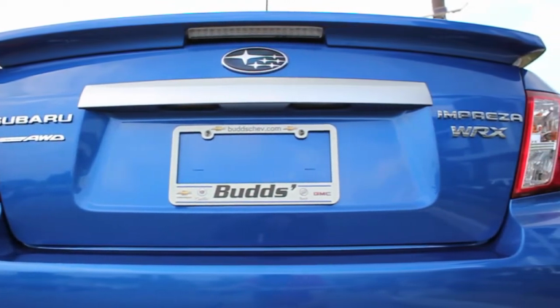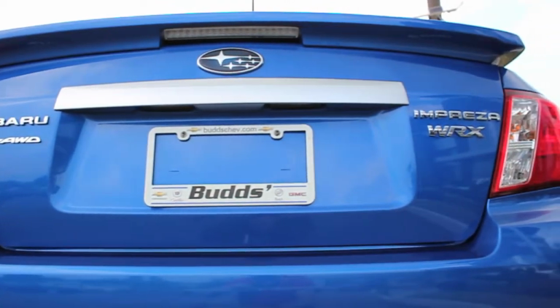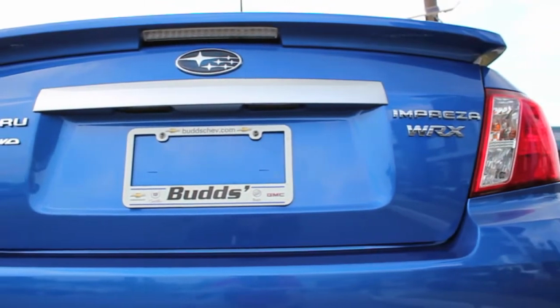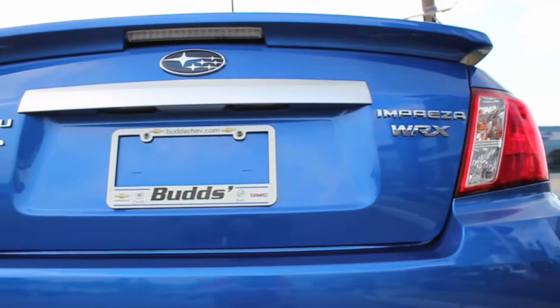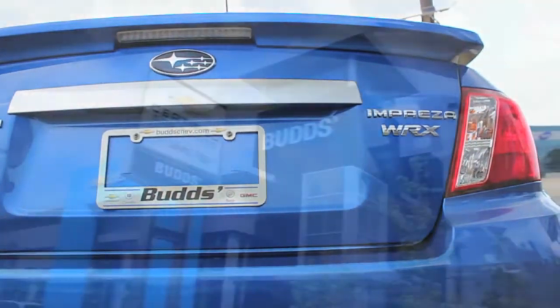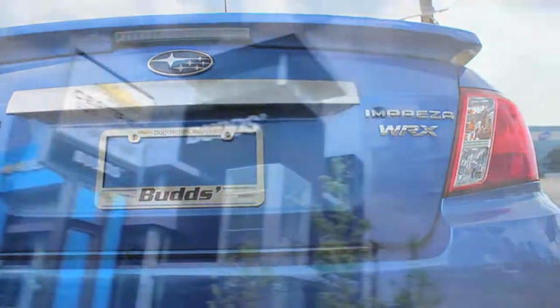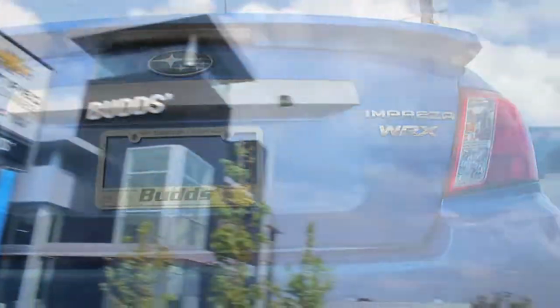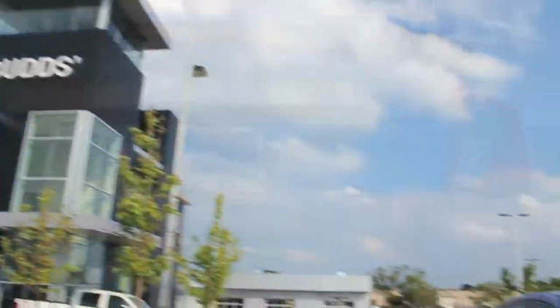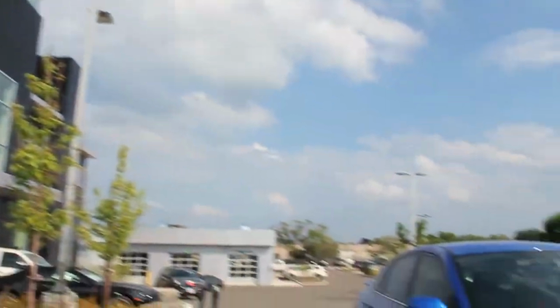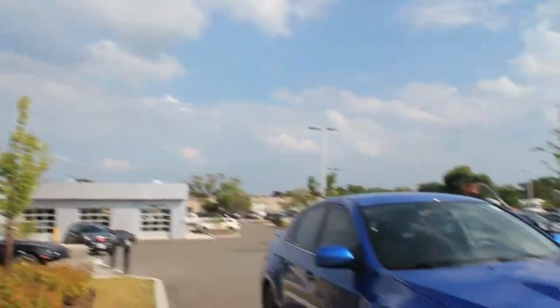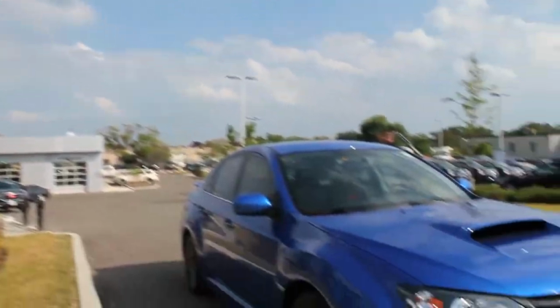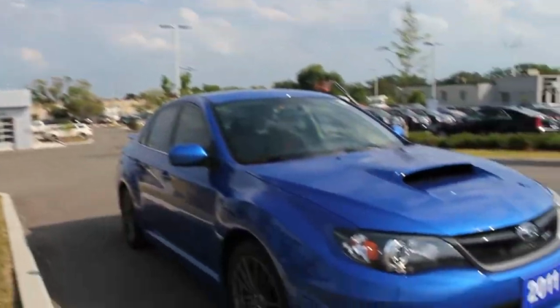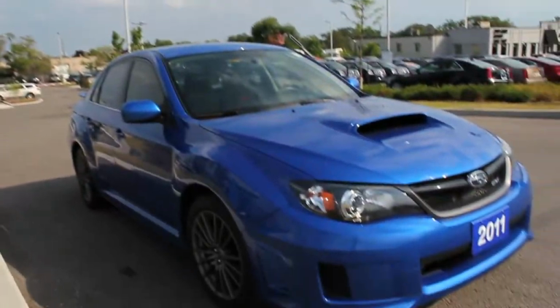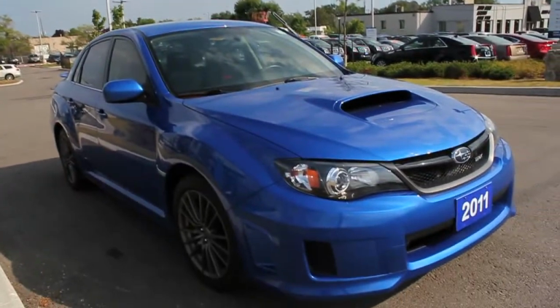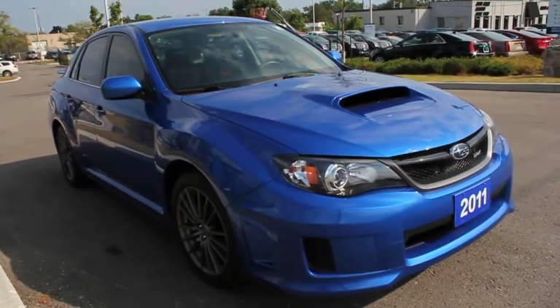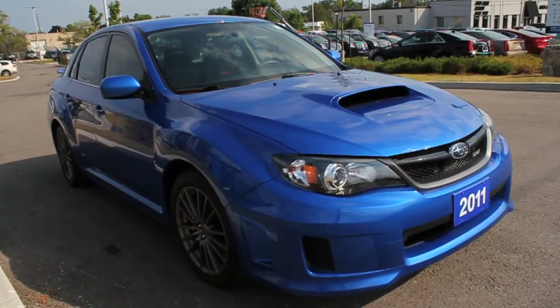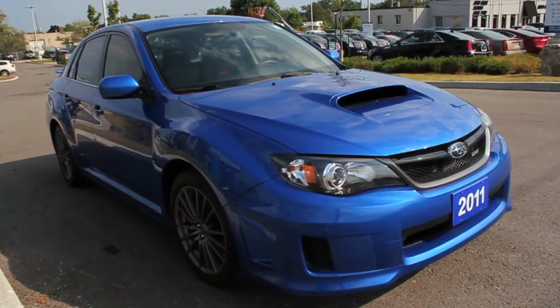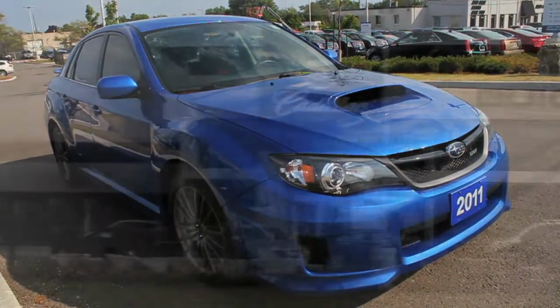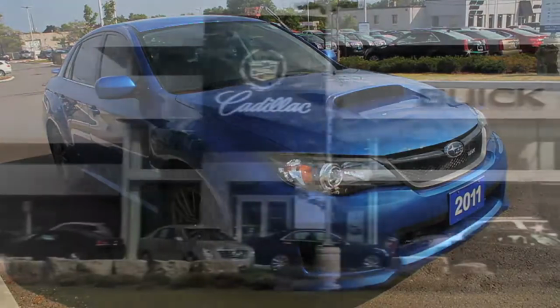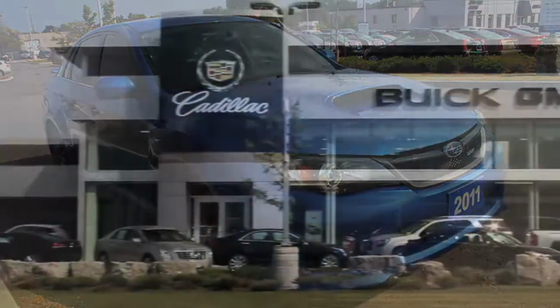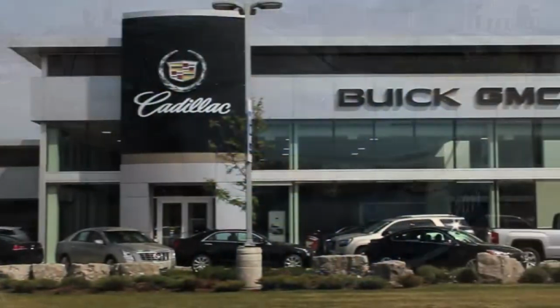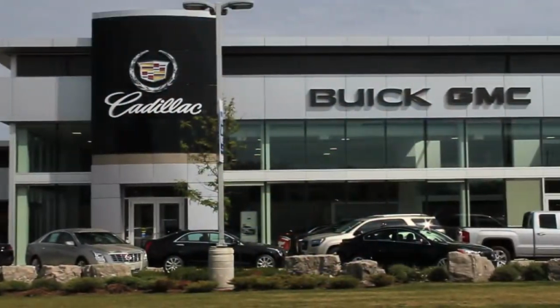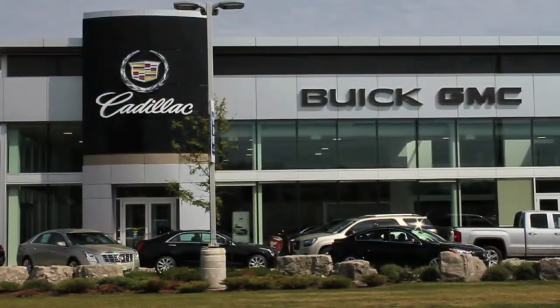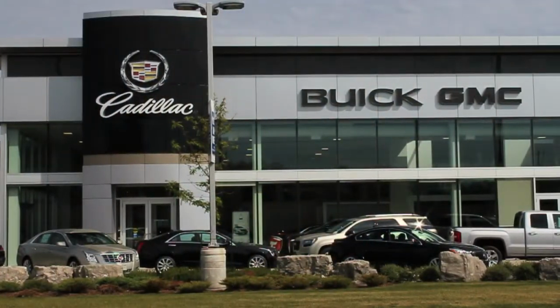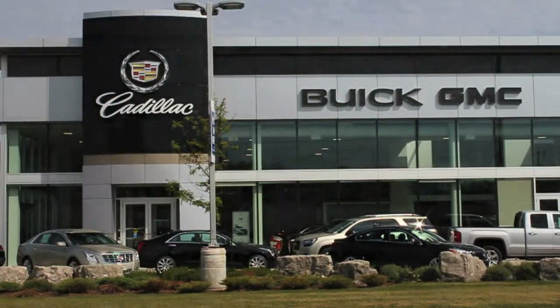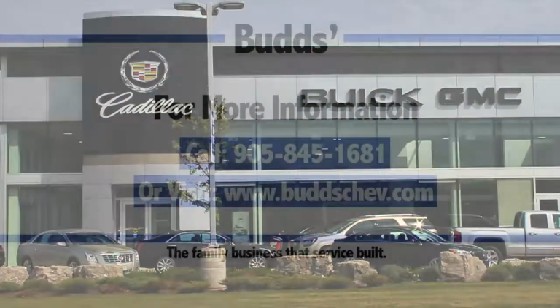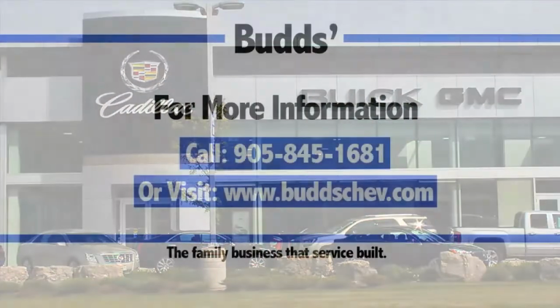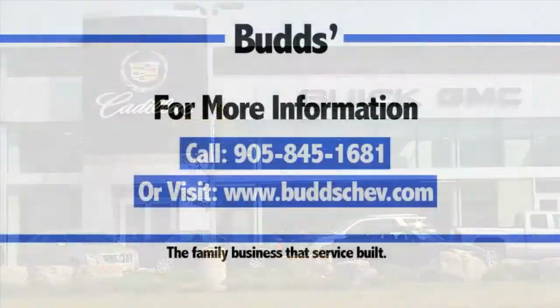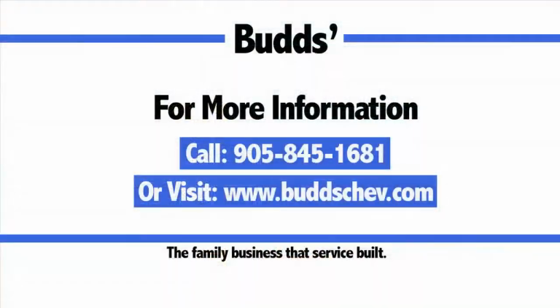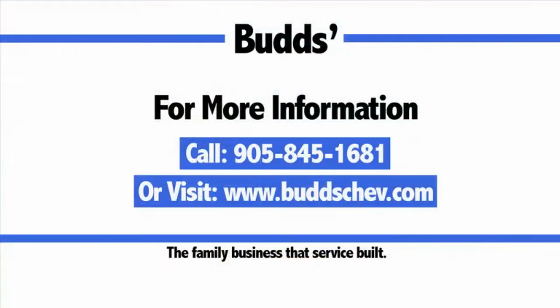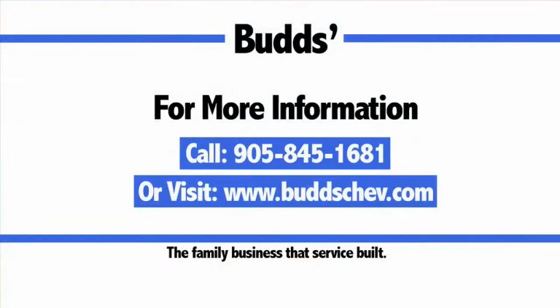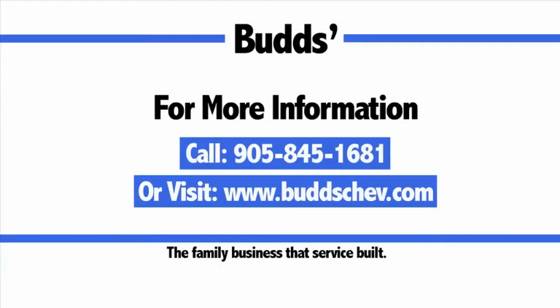If you are looking for a car with easy handling and a smooth ride, look no further than BudChev, the family business that's service built.